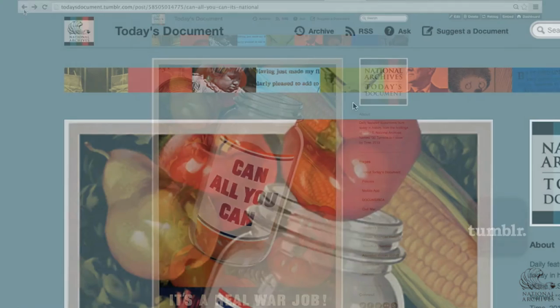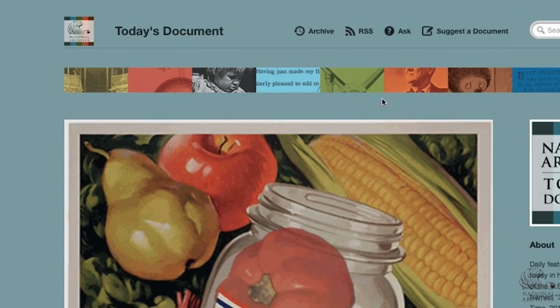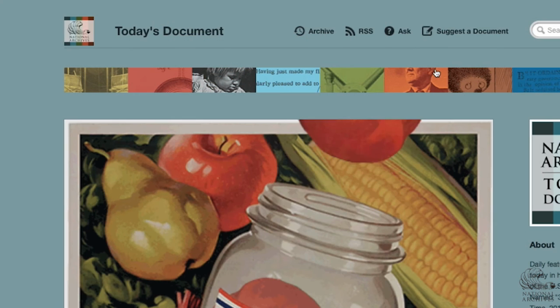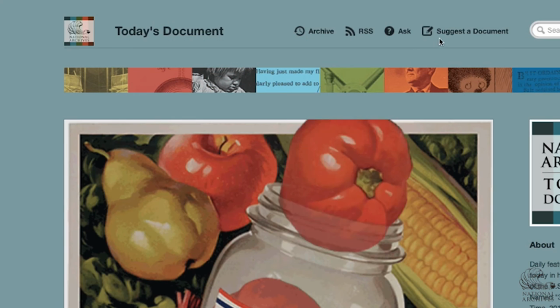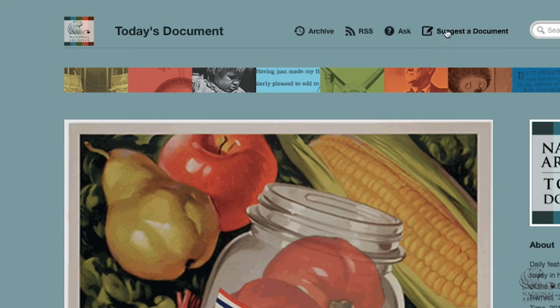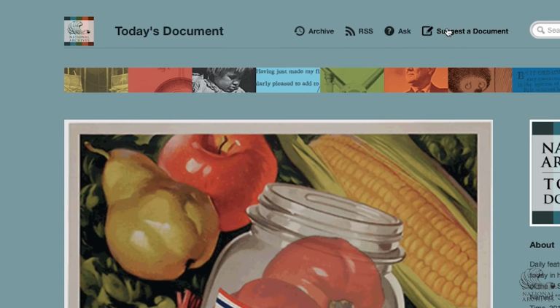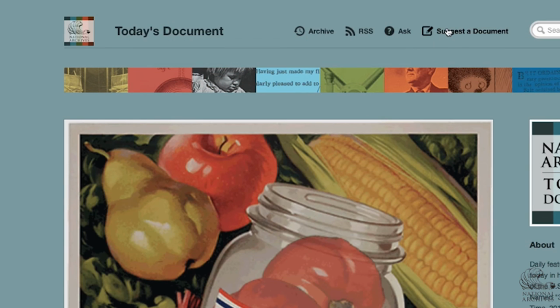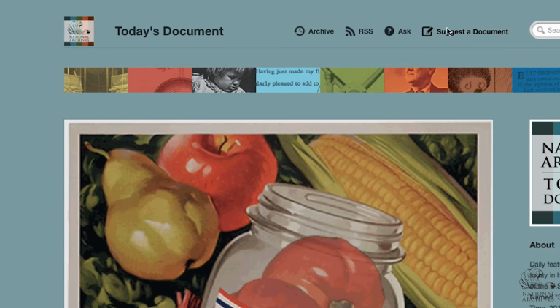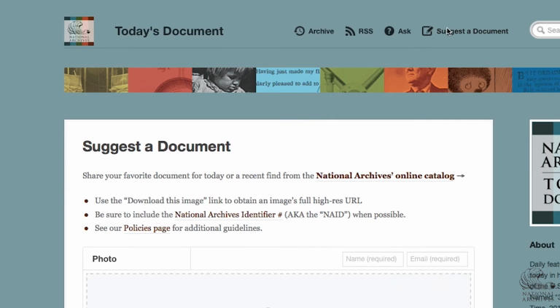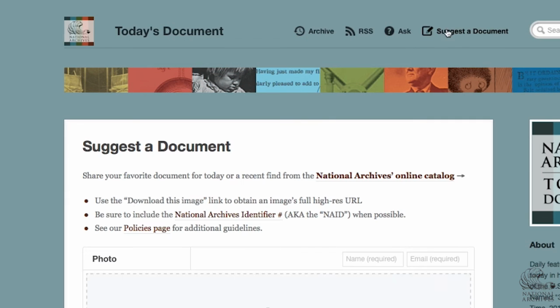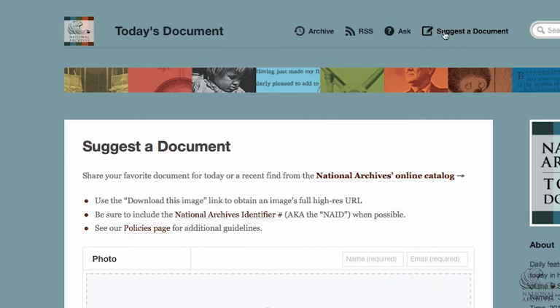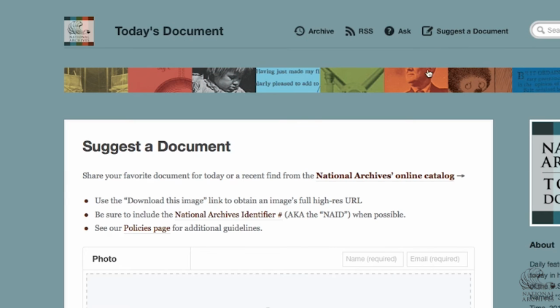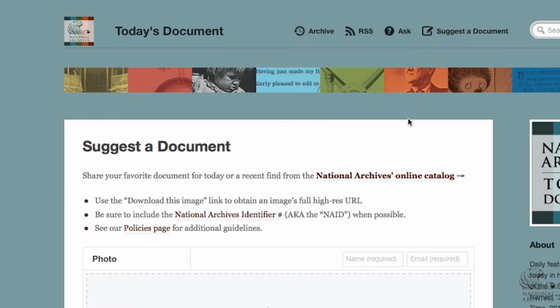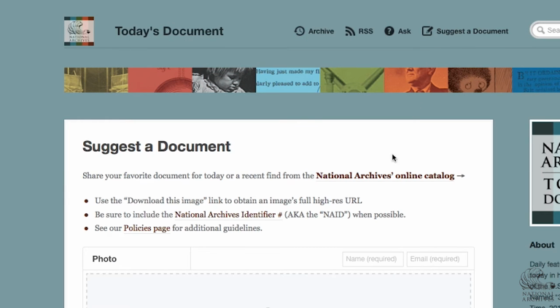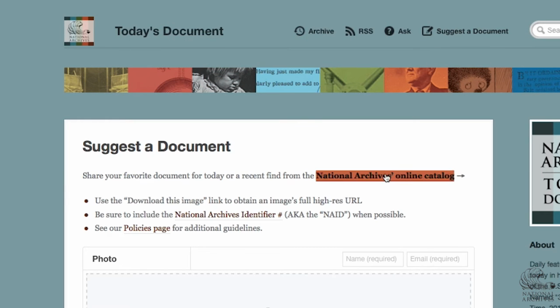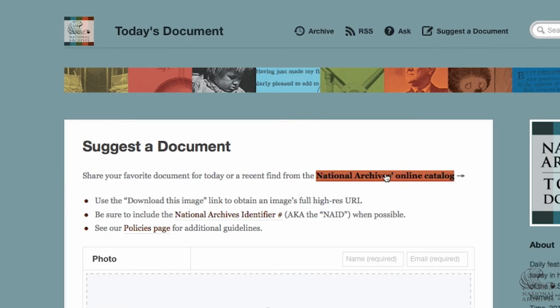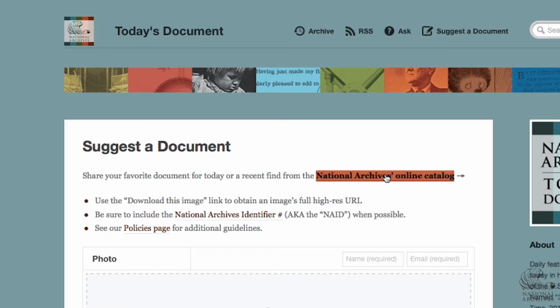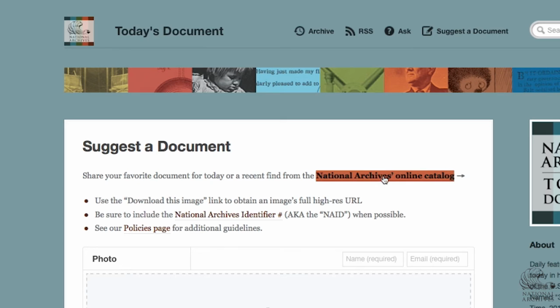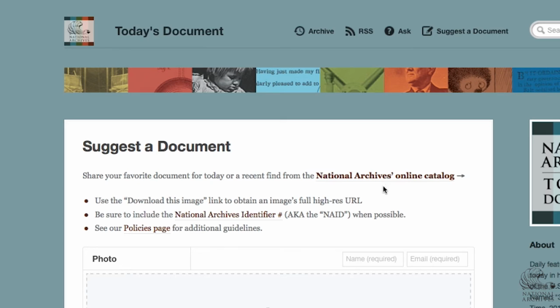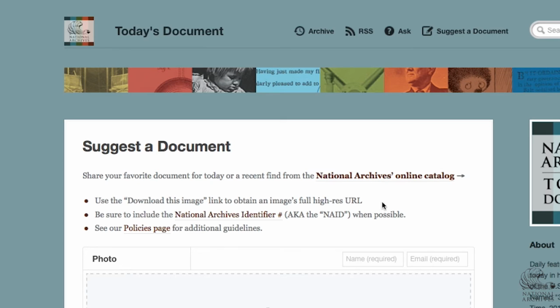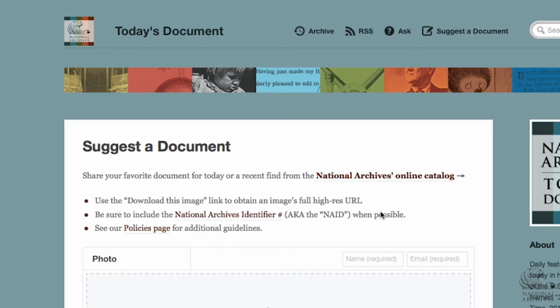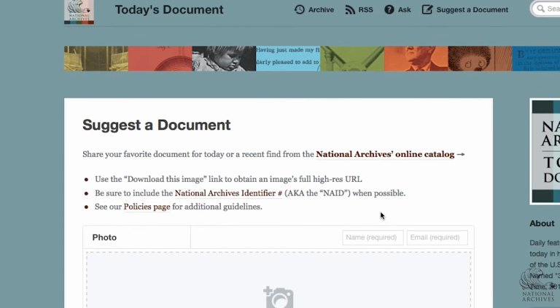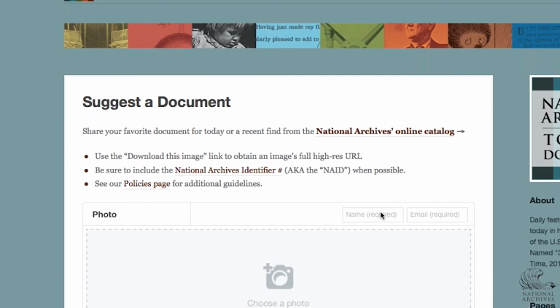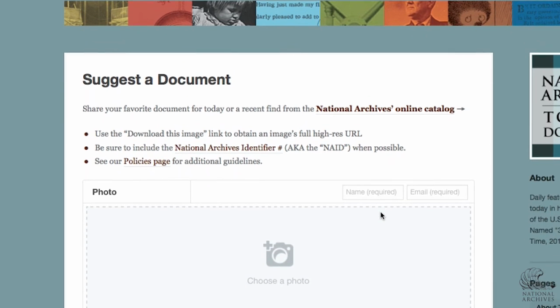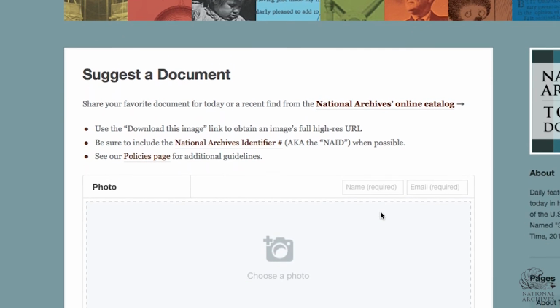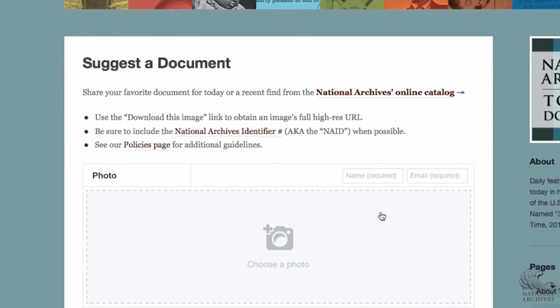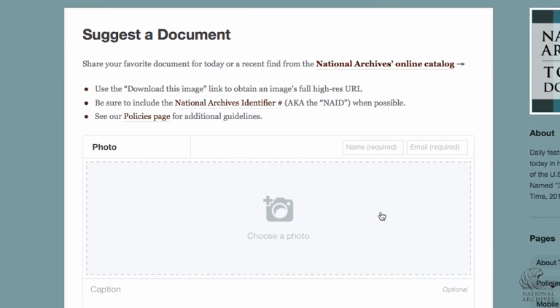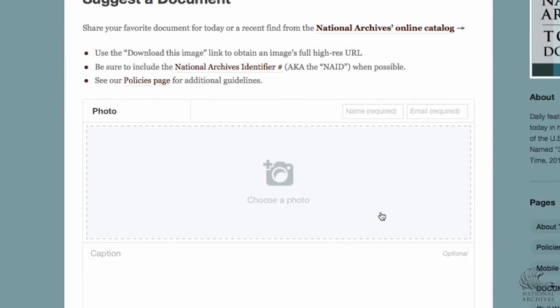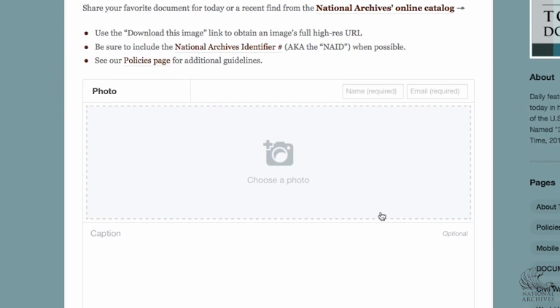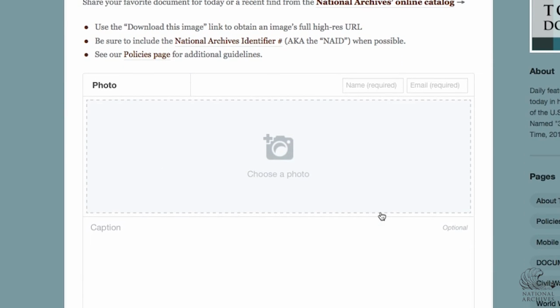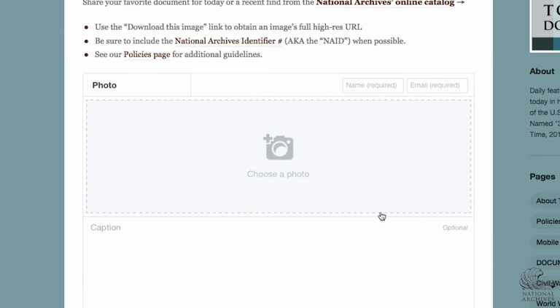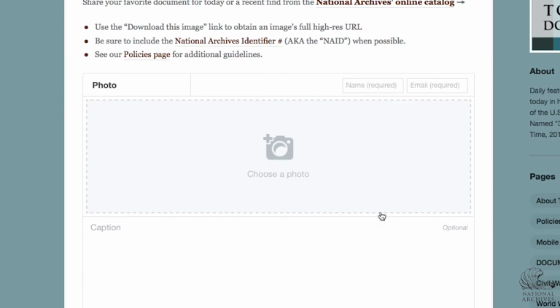On our Tumblr page, we have a suggested document feature. If you find something in the National Archives' online catalog, you can submit it to us.